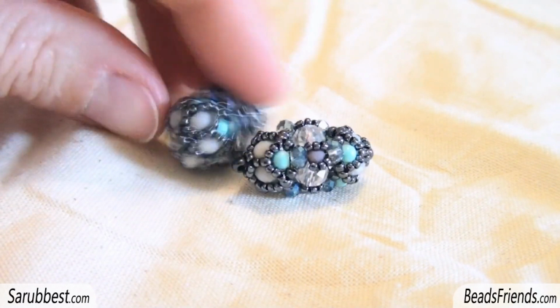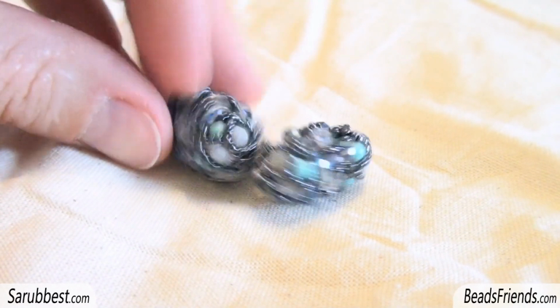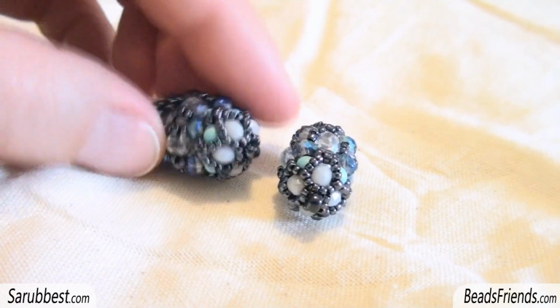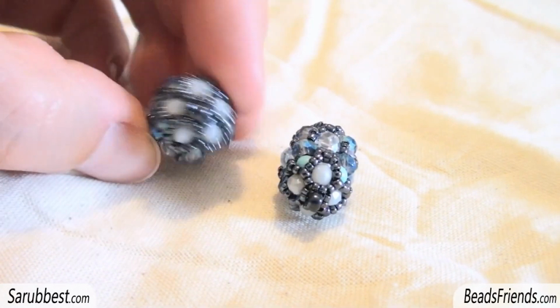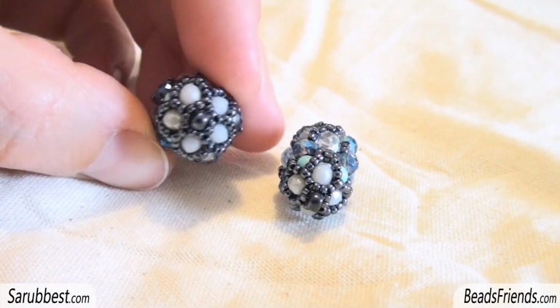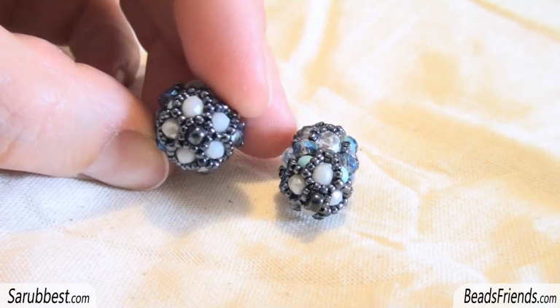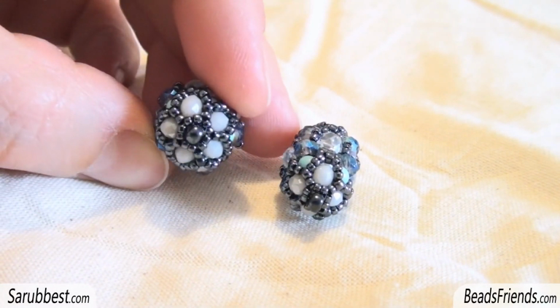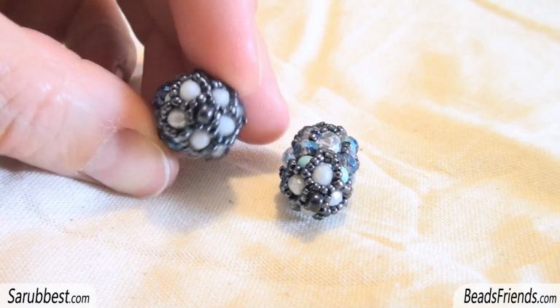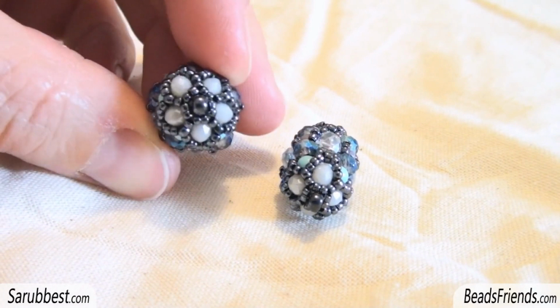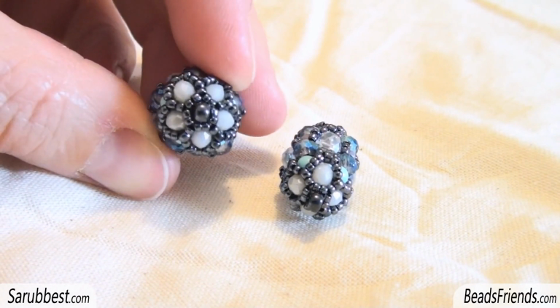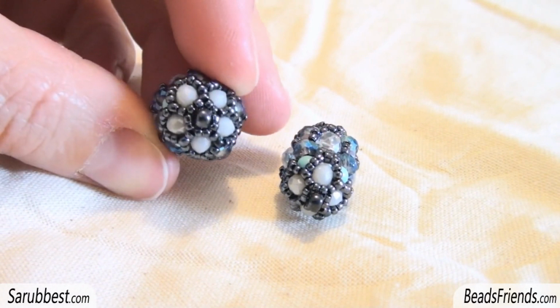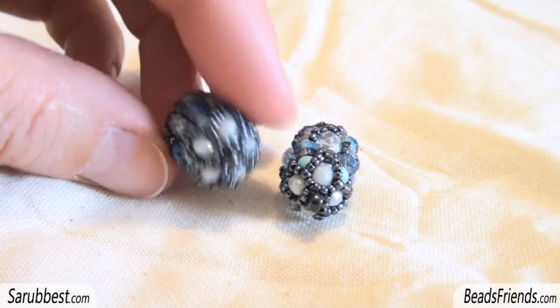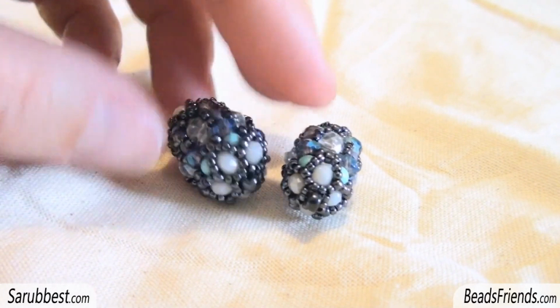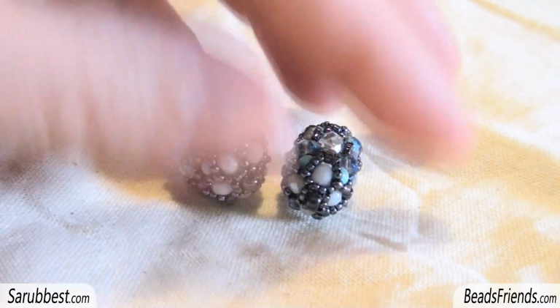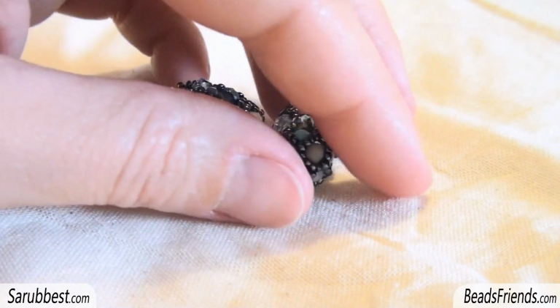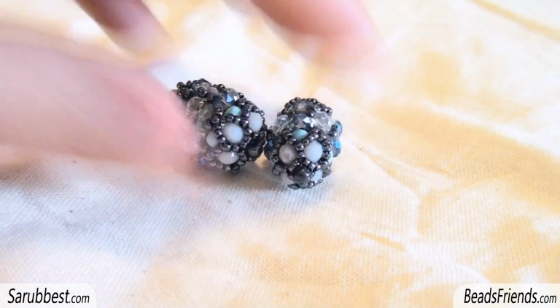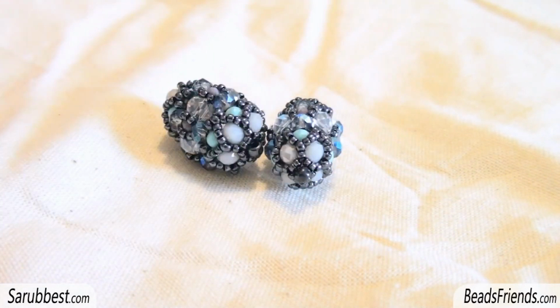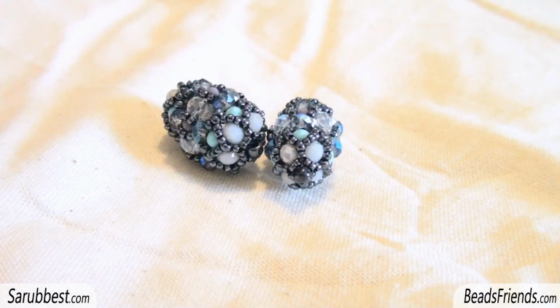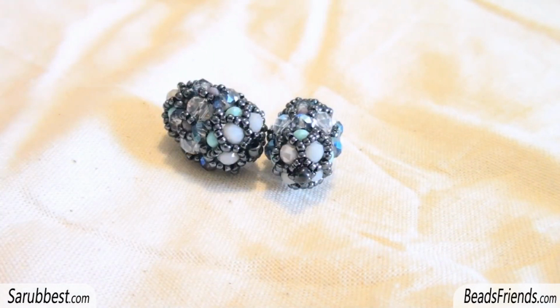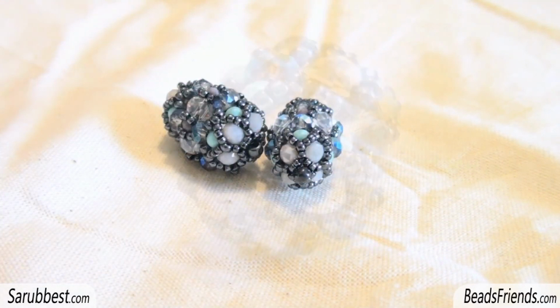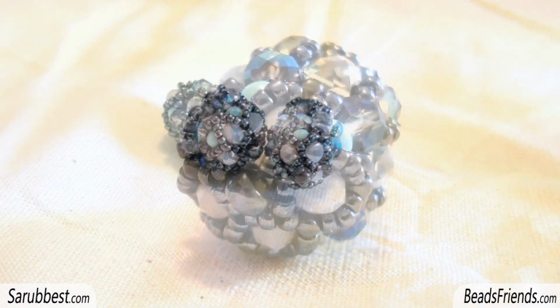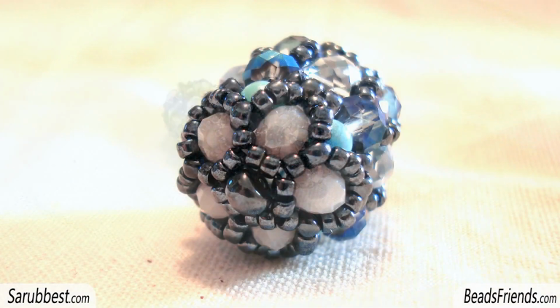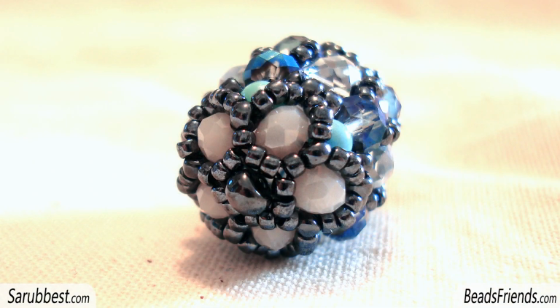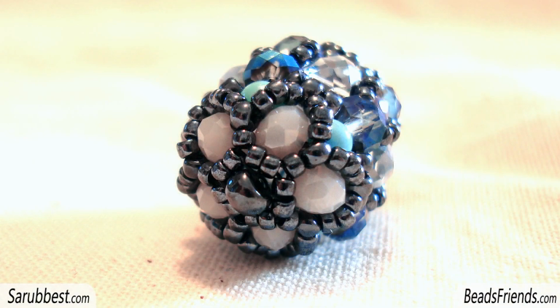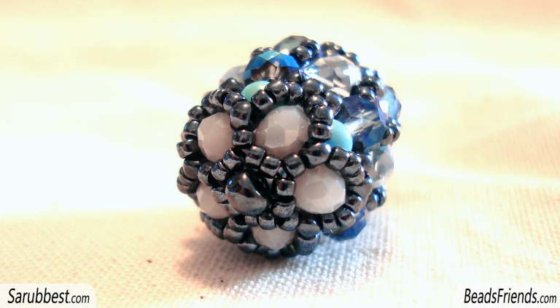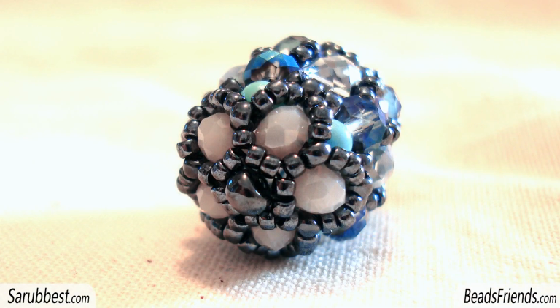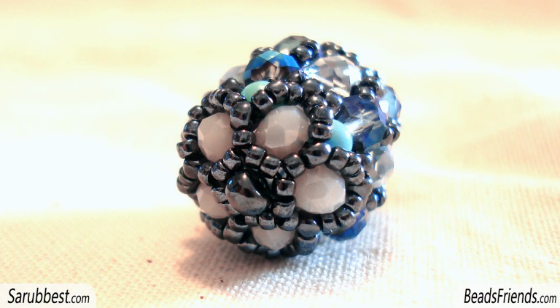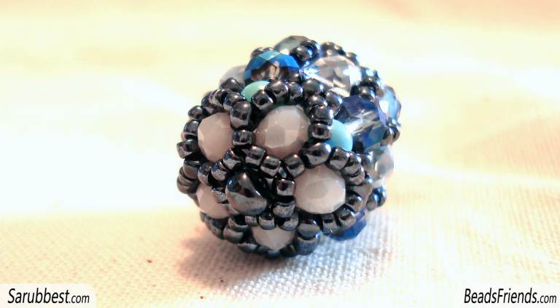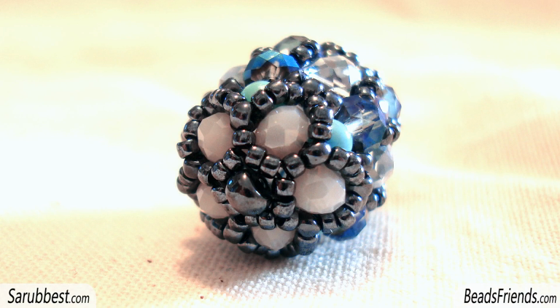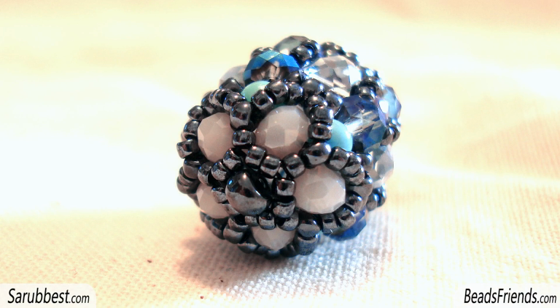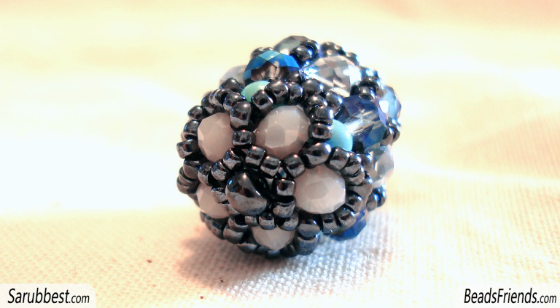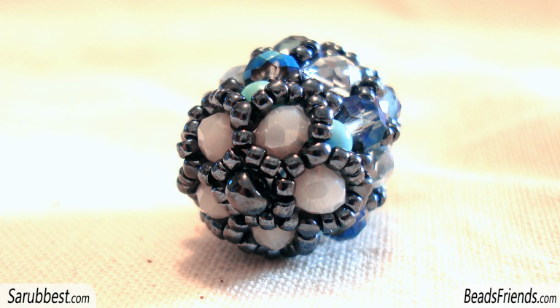But here we are — five donuts! I've also taken some pictures so that you can see better than in the video. Here they are.